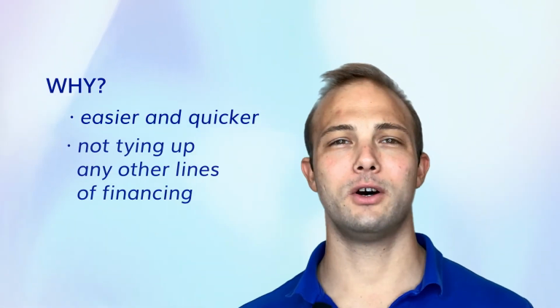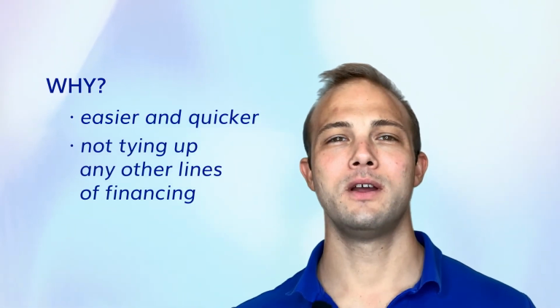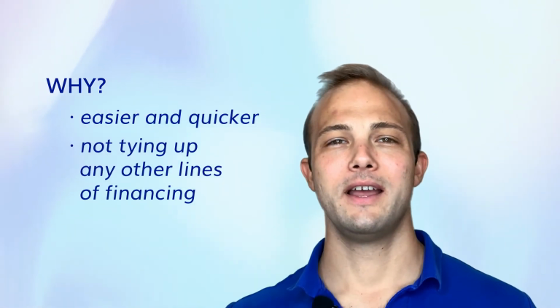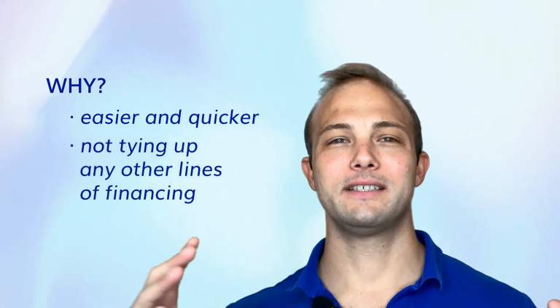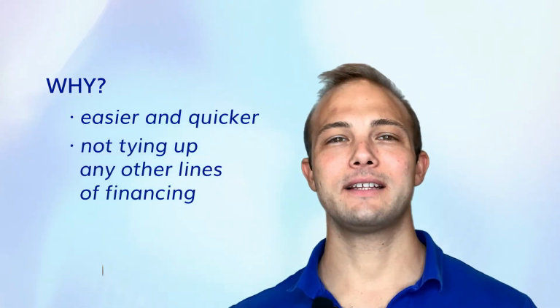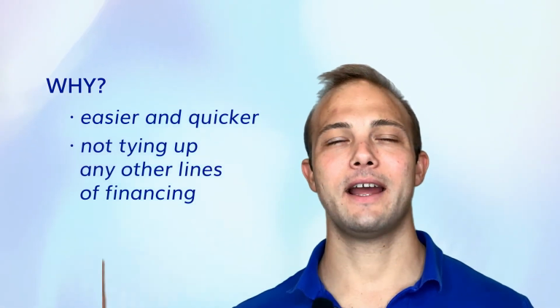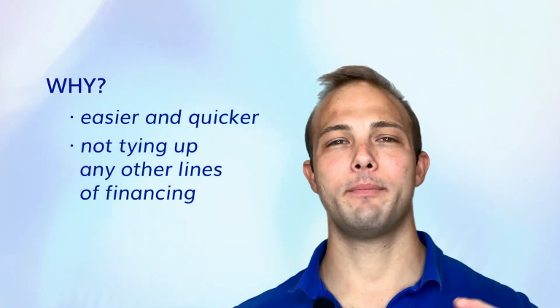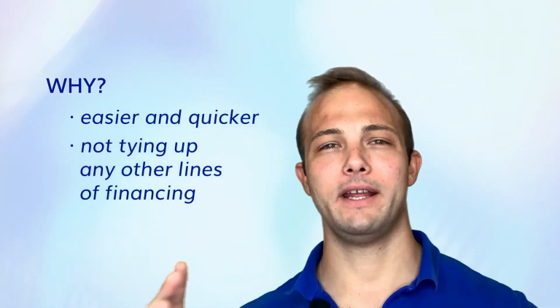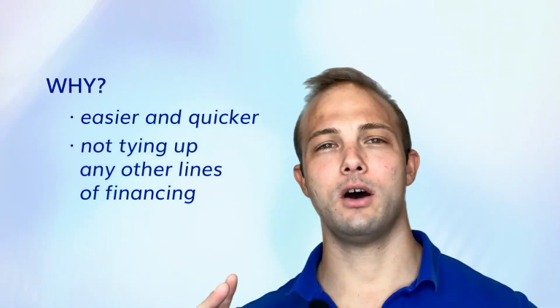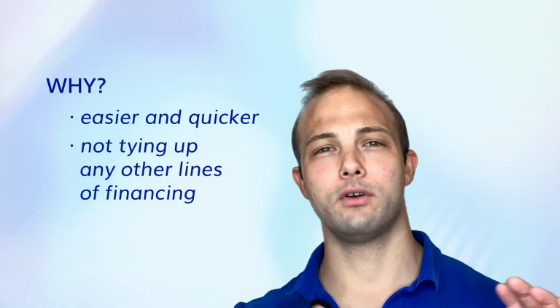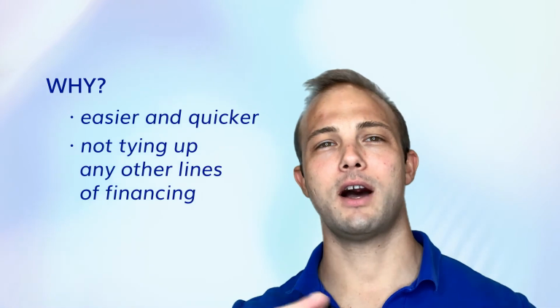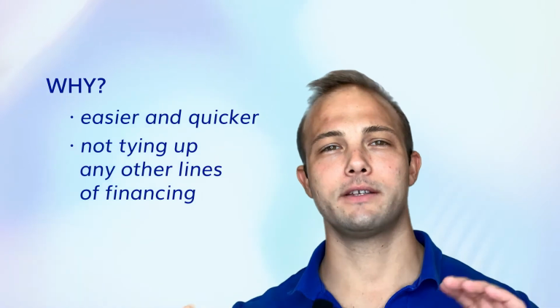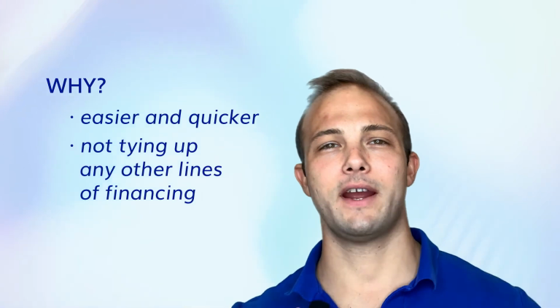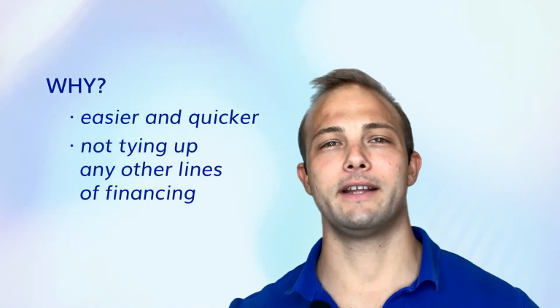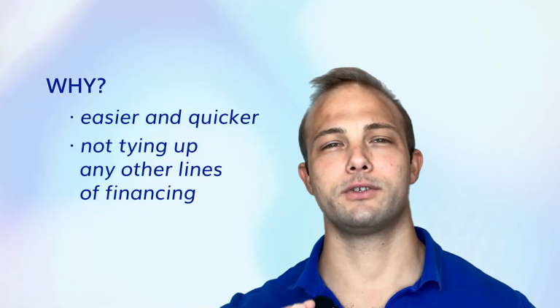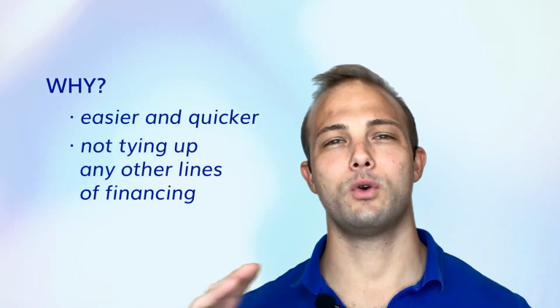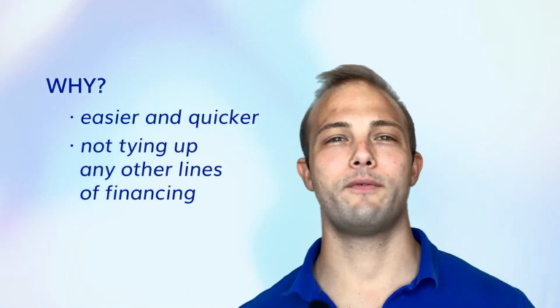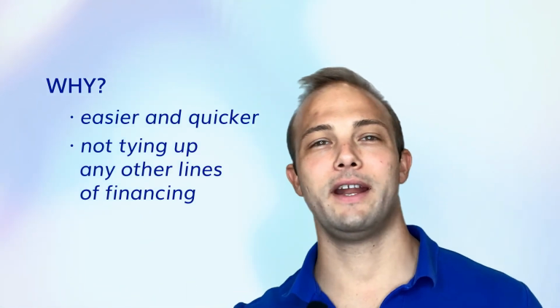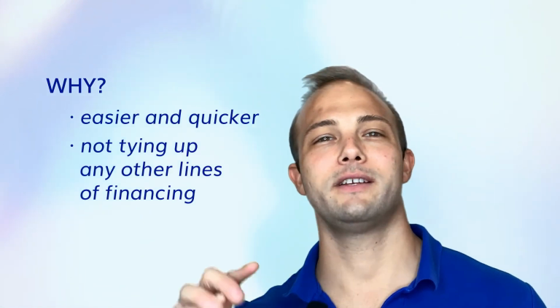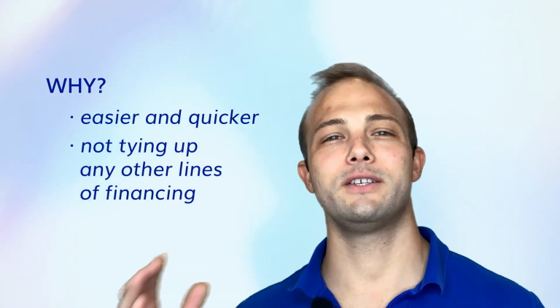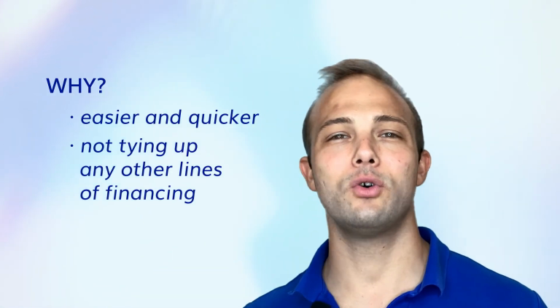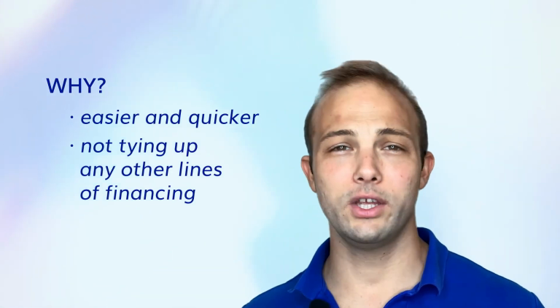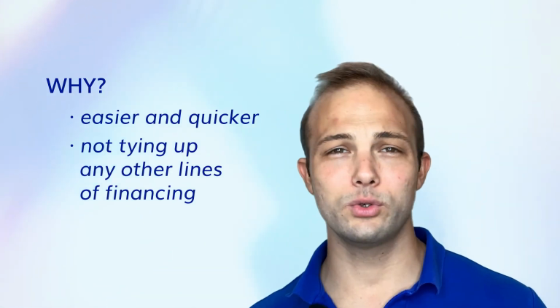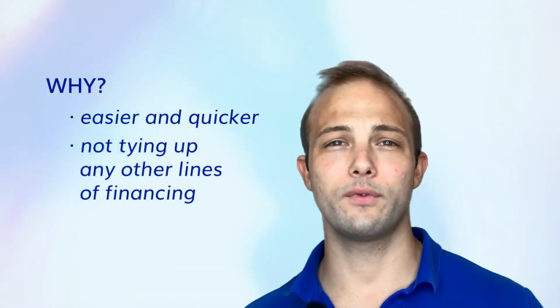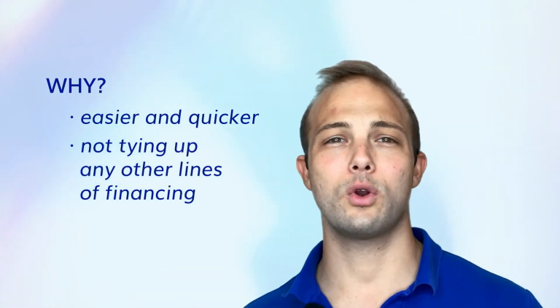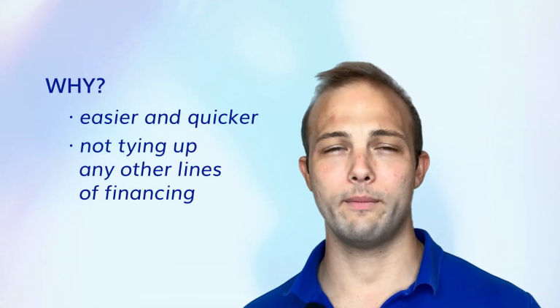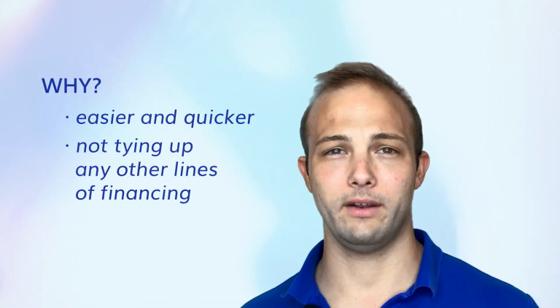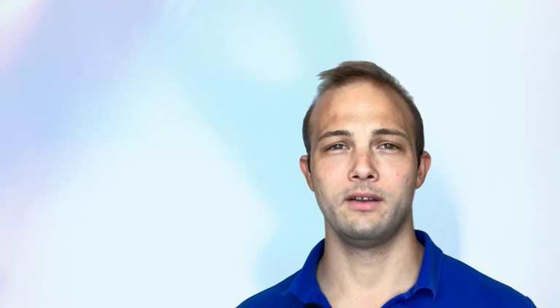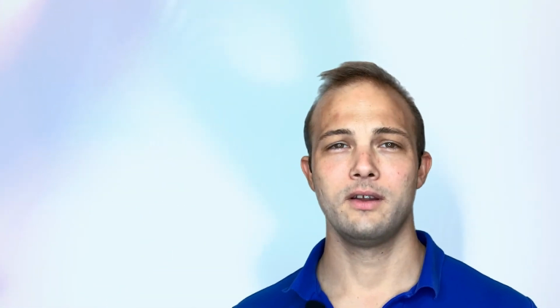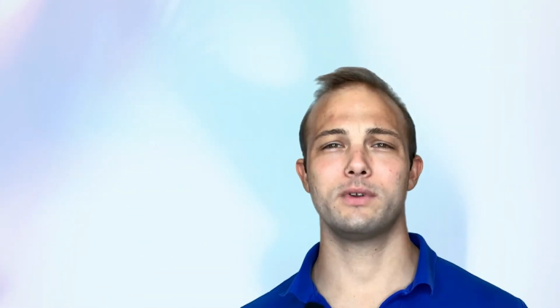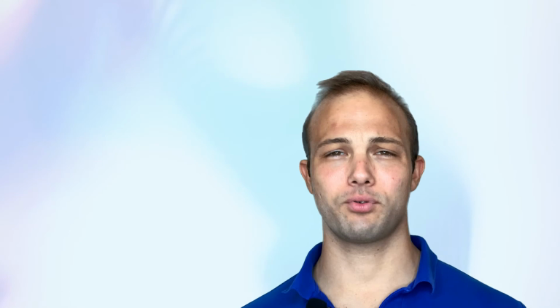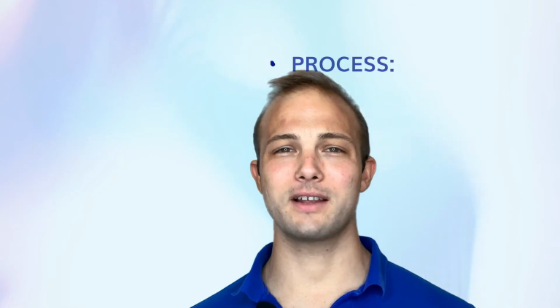Why use equipment financing? It's easier and quicker than going and getting an SBA loan, and it also doesn't tie up any other lines of financing since equipment financing is only used for equipment.